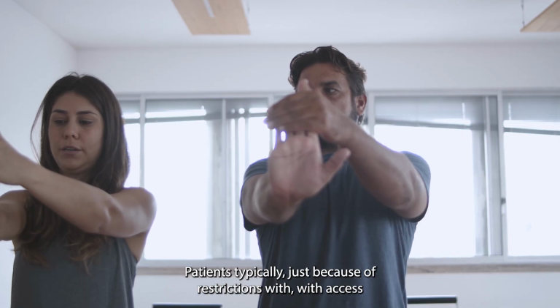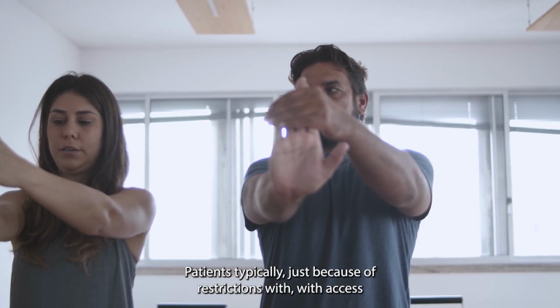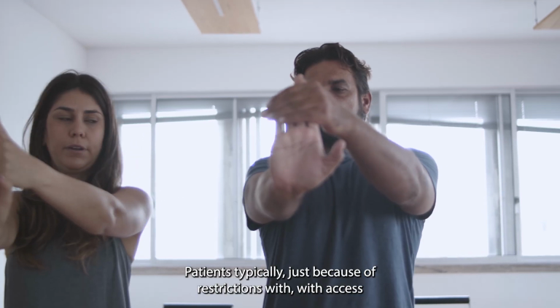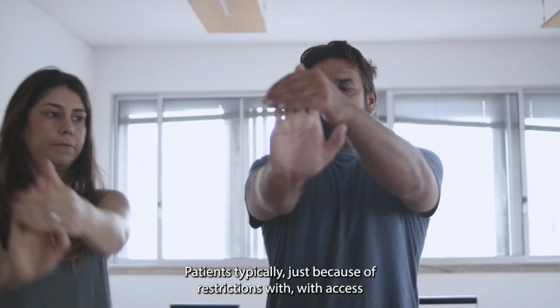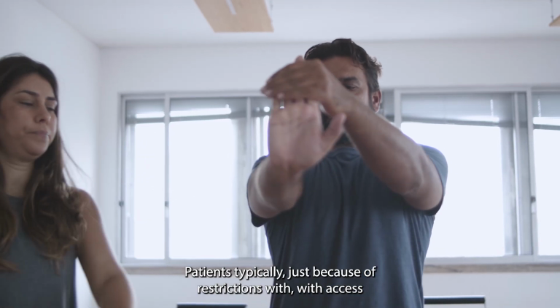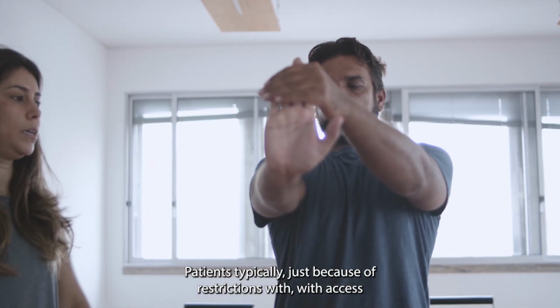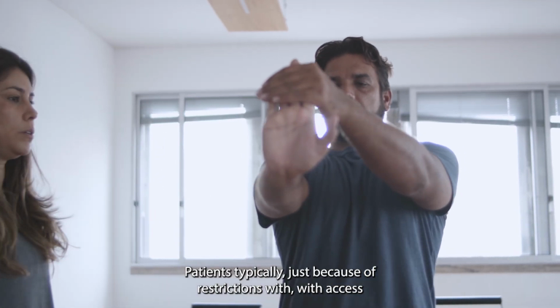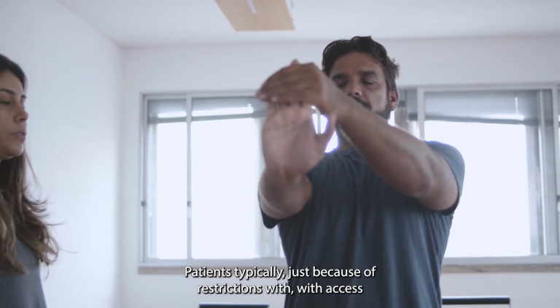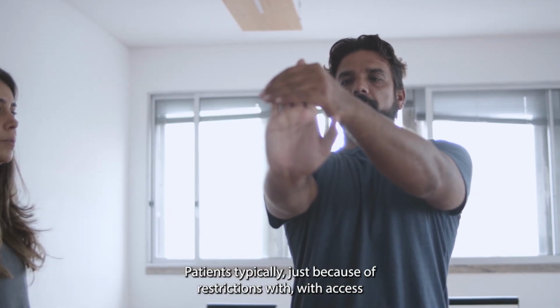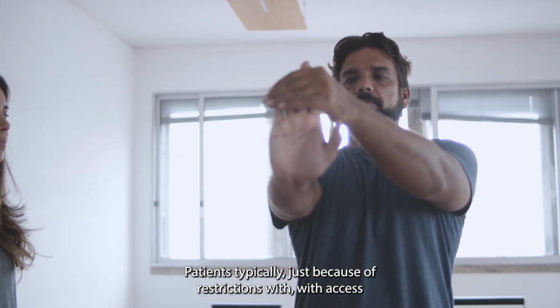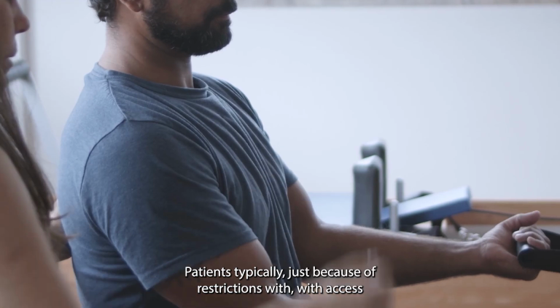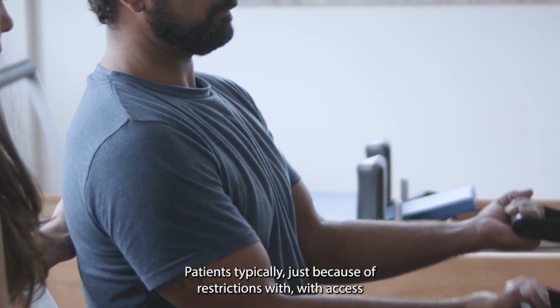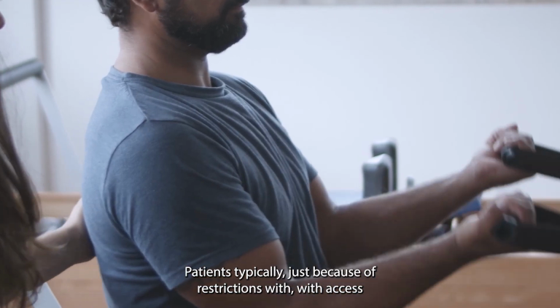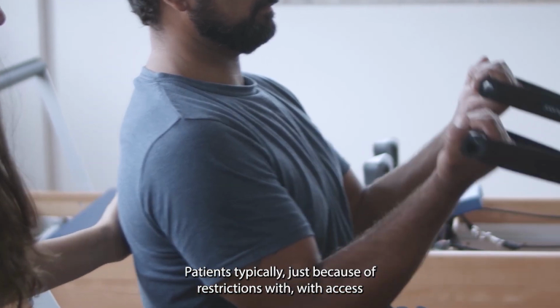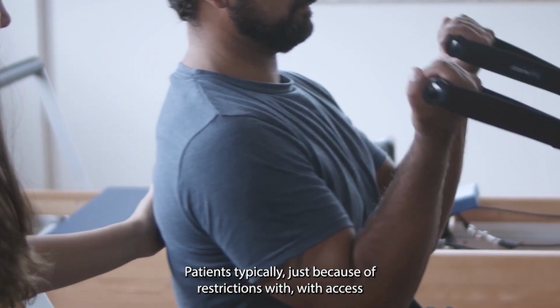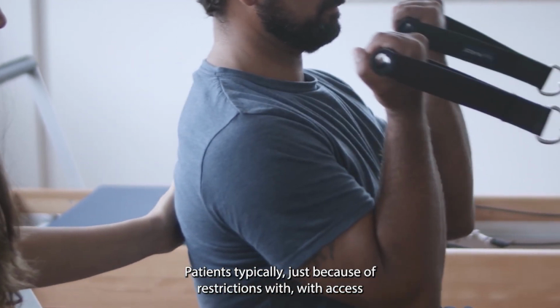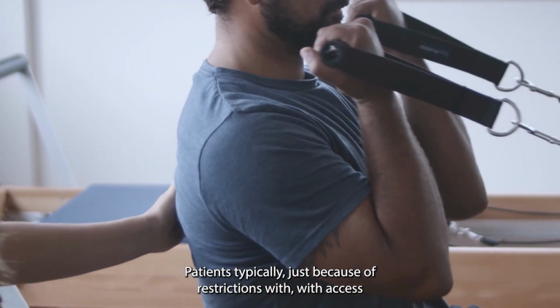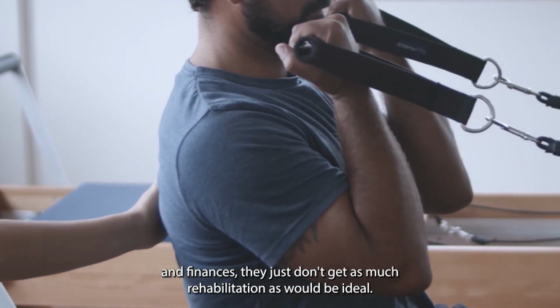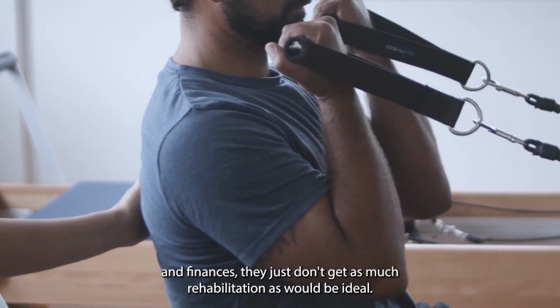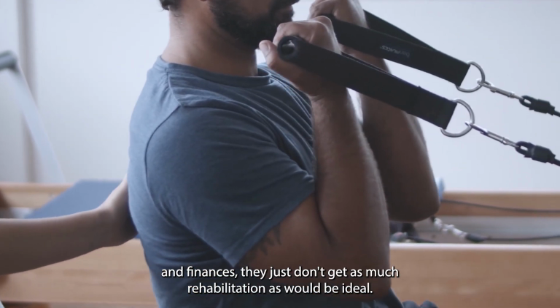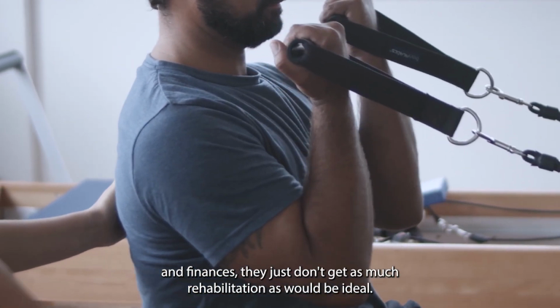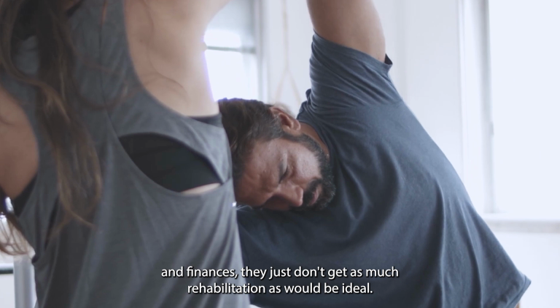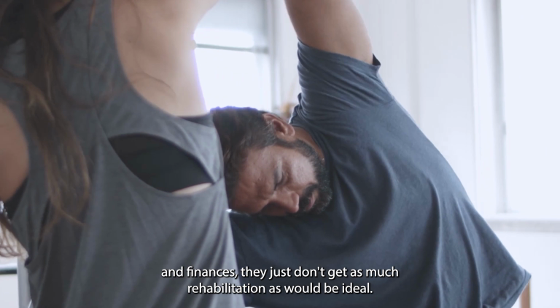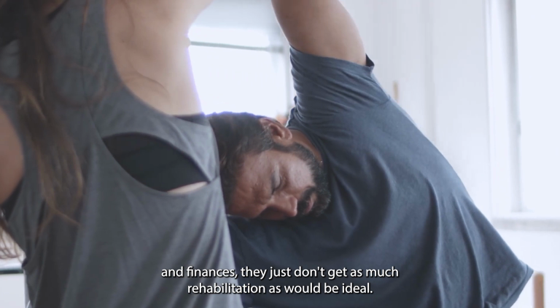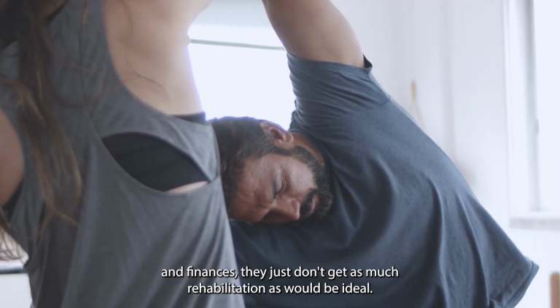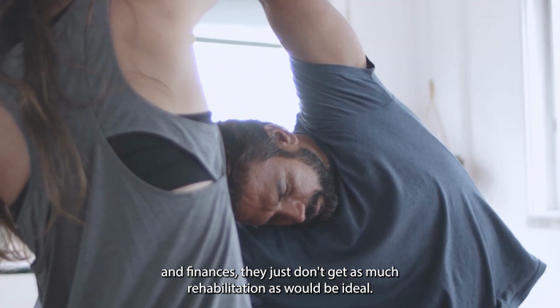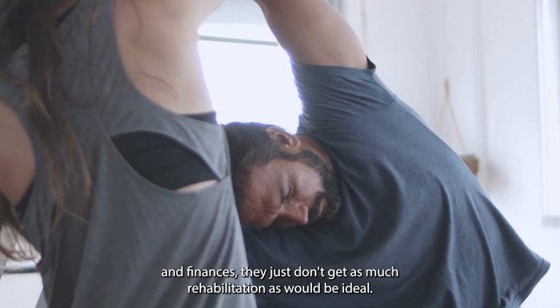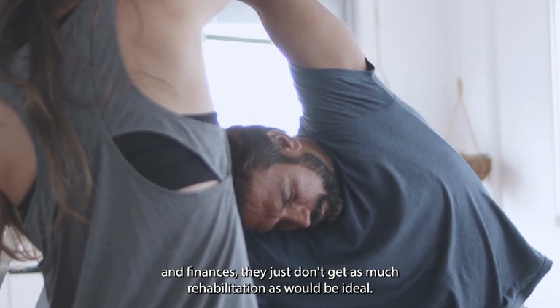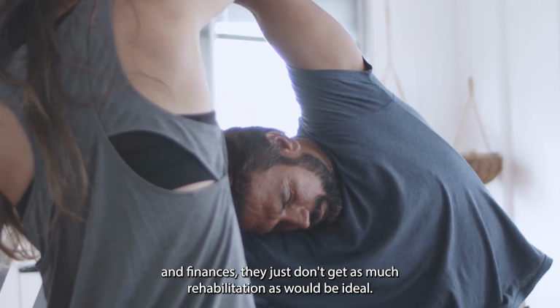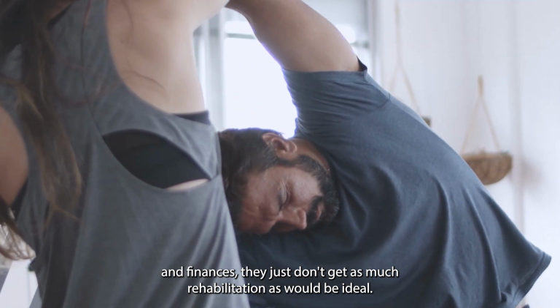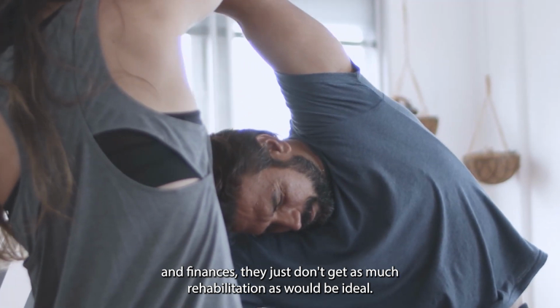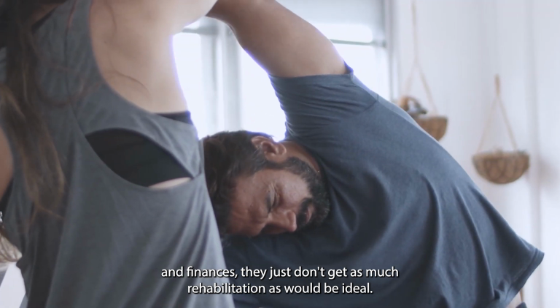Patients typically, just because of restrictions with access and finances, just don't get as much rehabilitation as would be ideal.